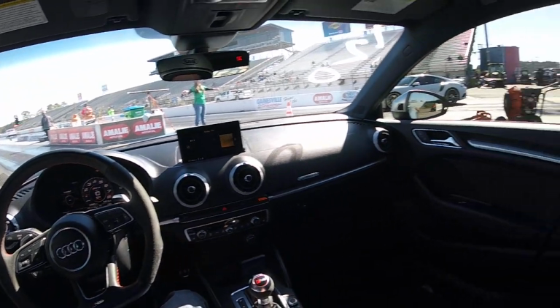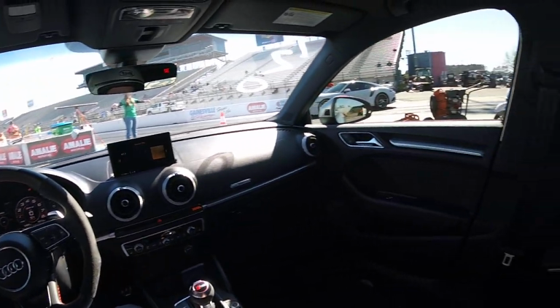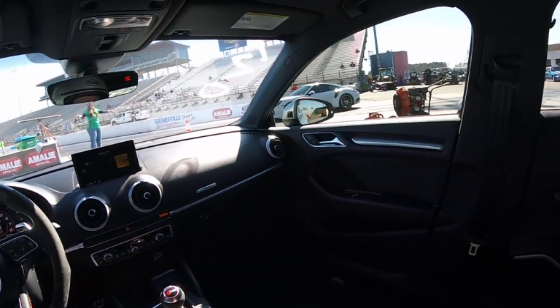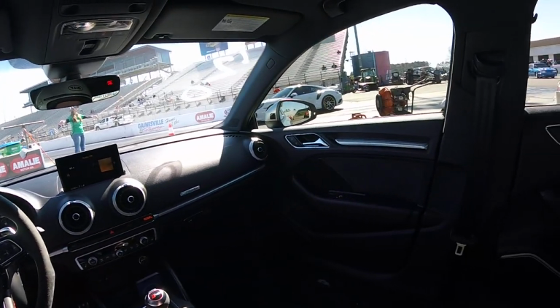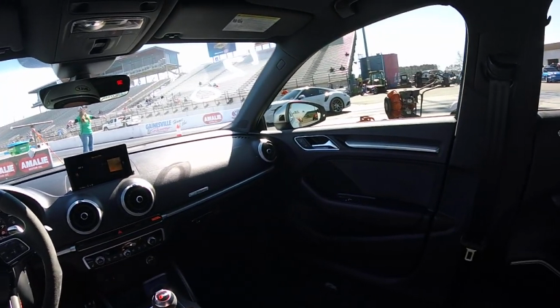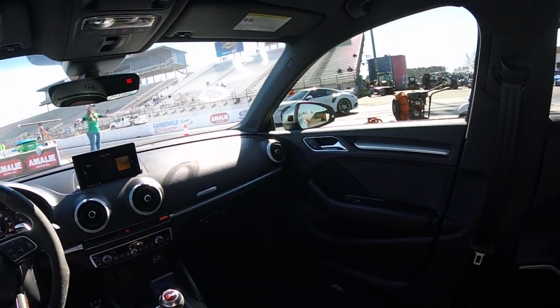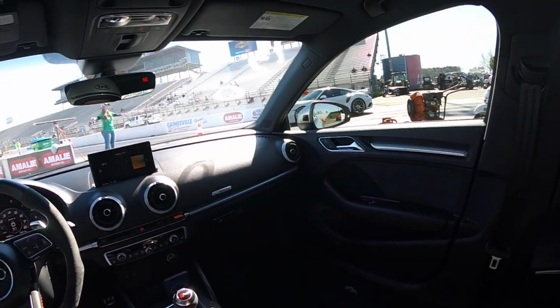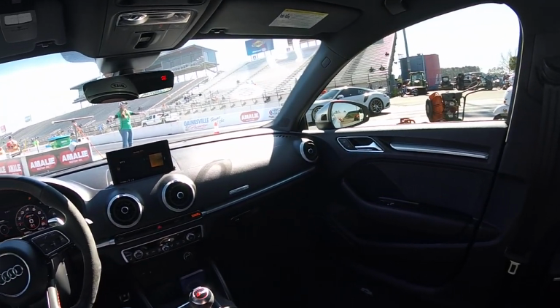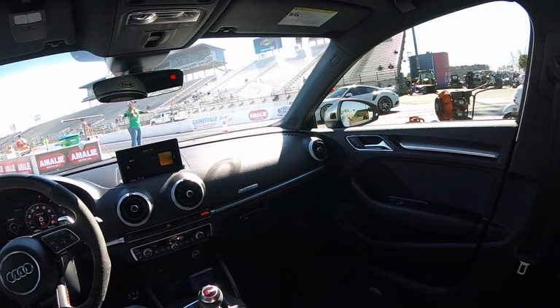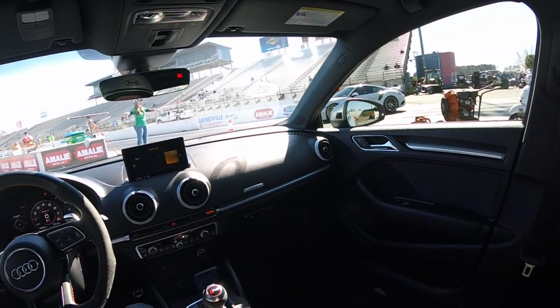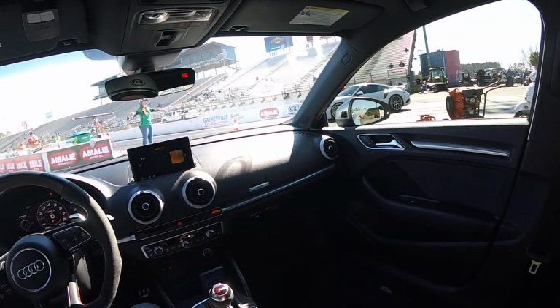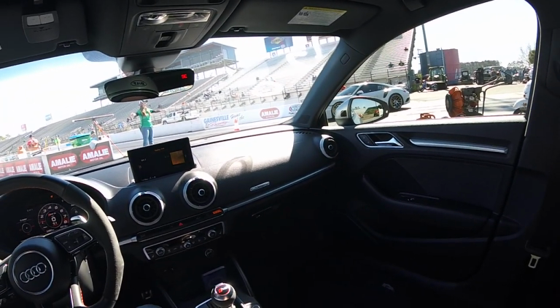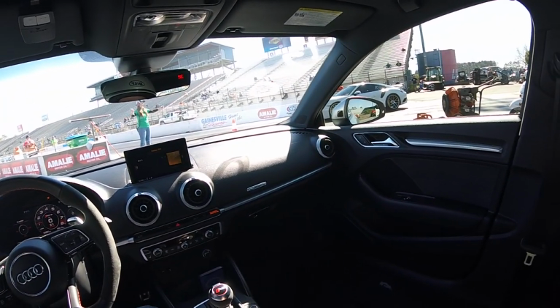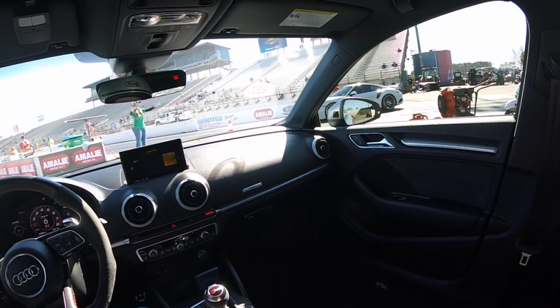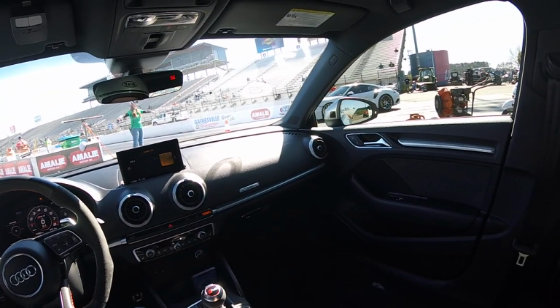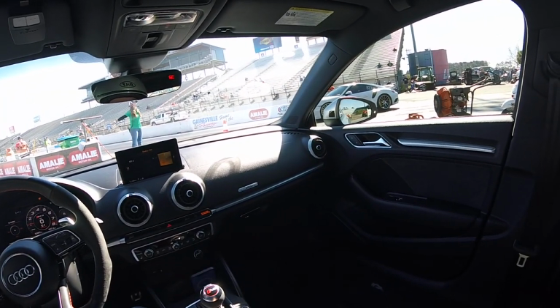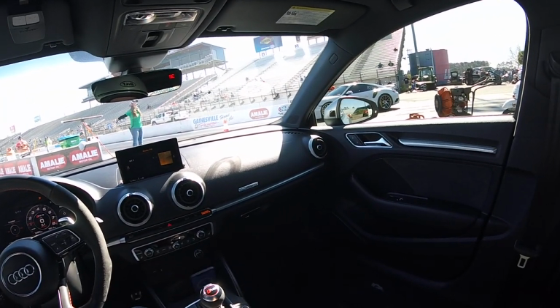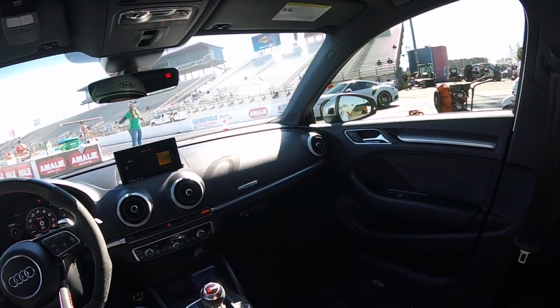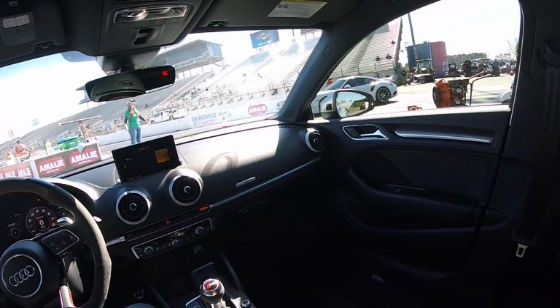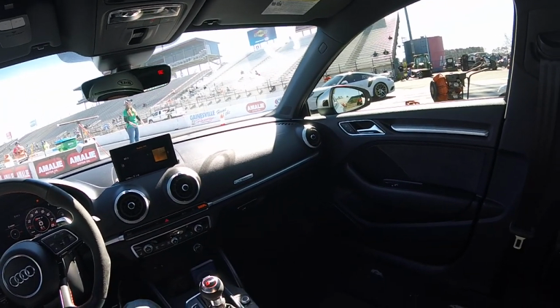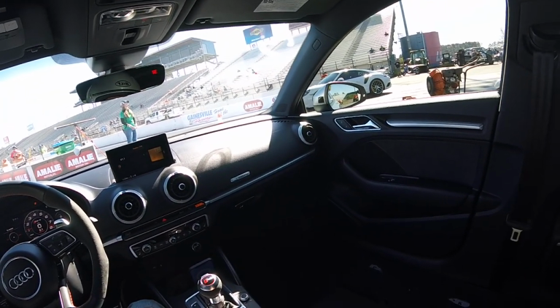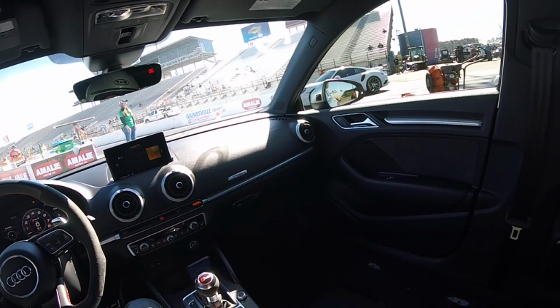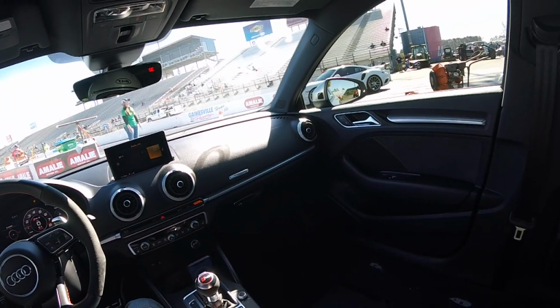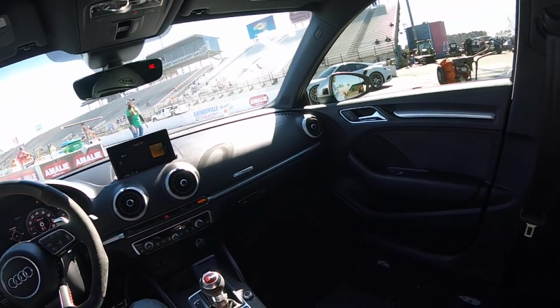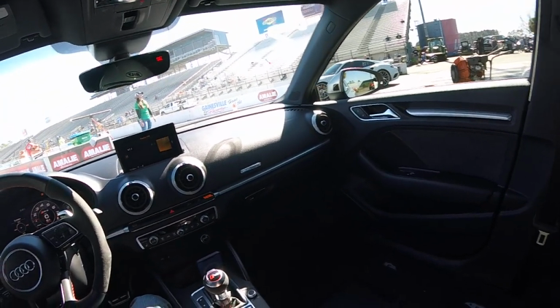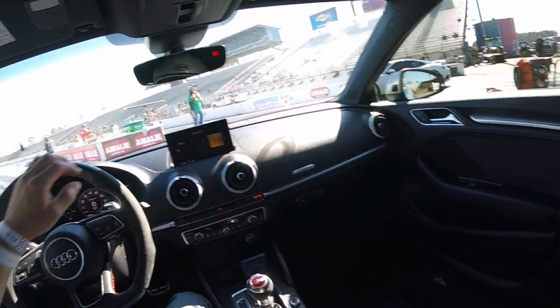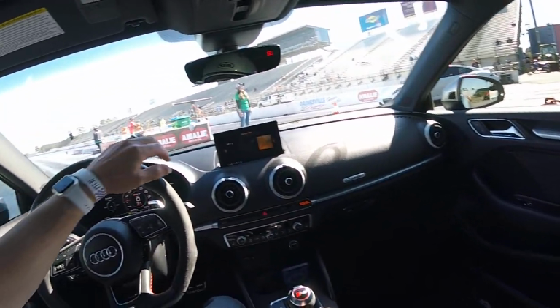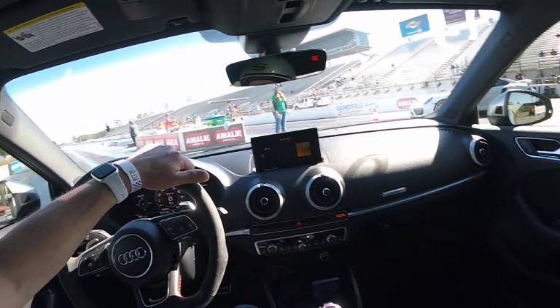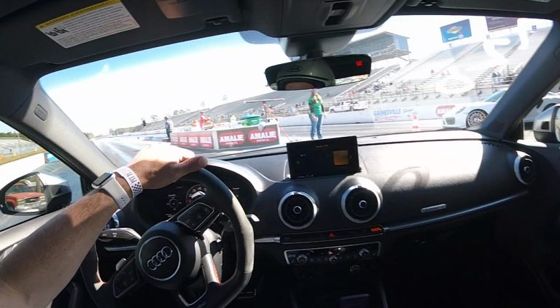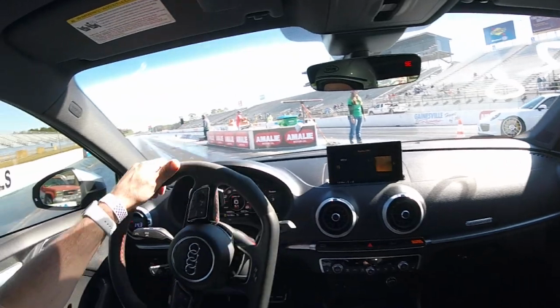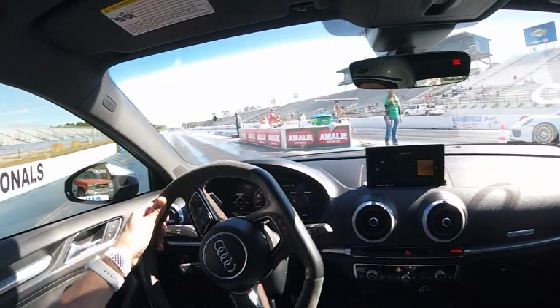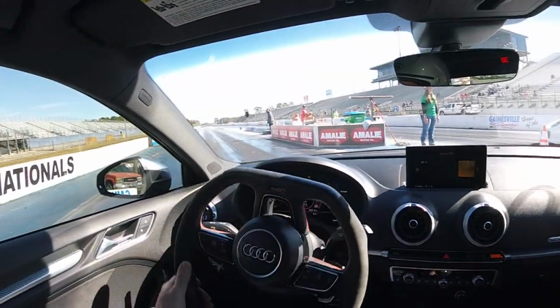I almost forgot to start with the camera. Looks like a brand new 911 Turbo S.